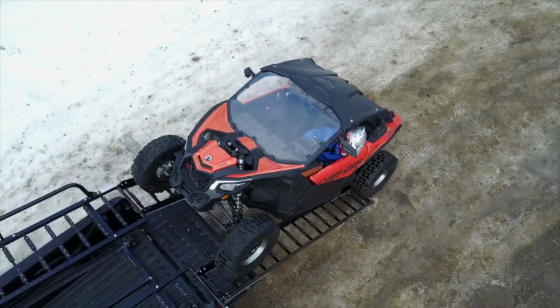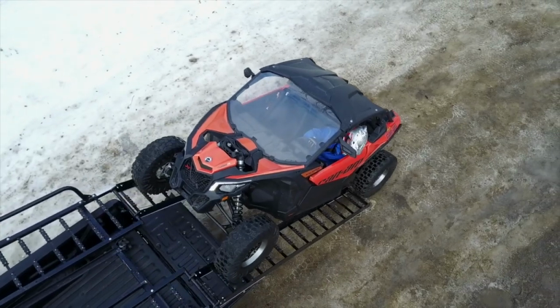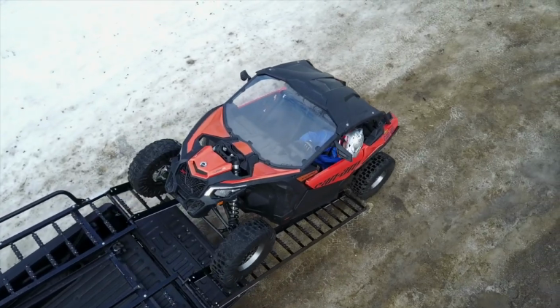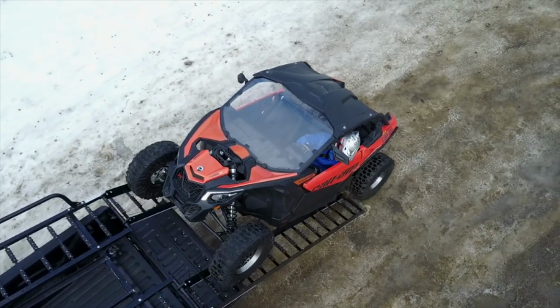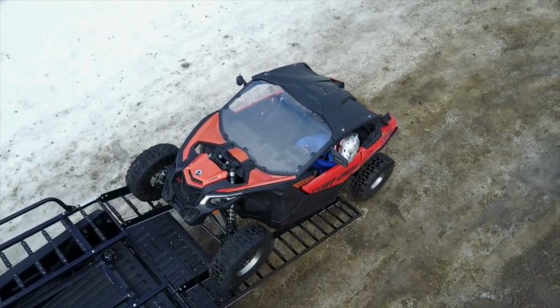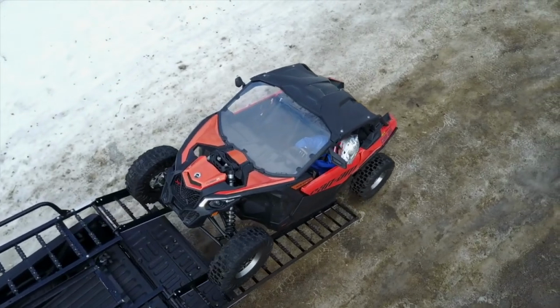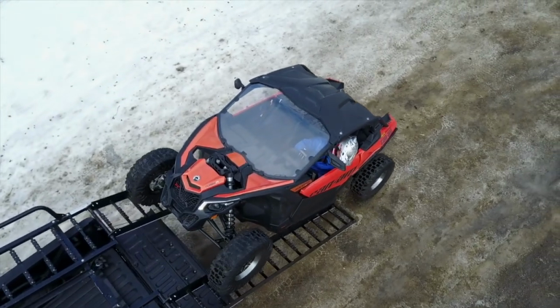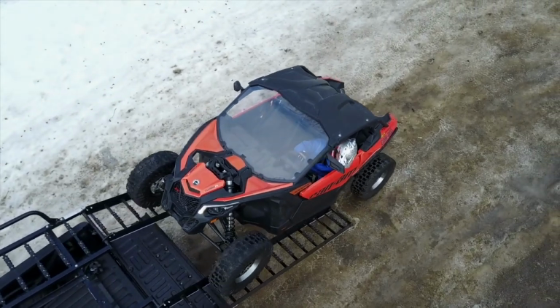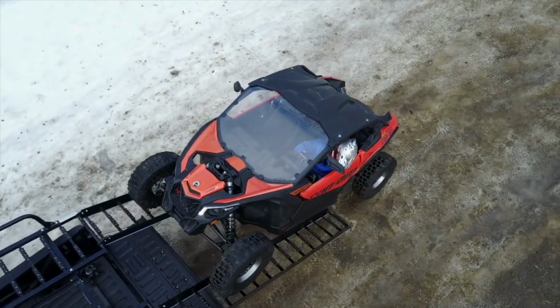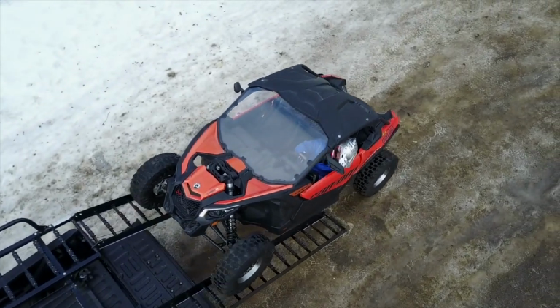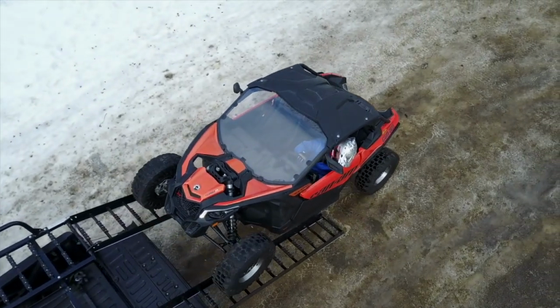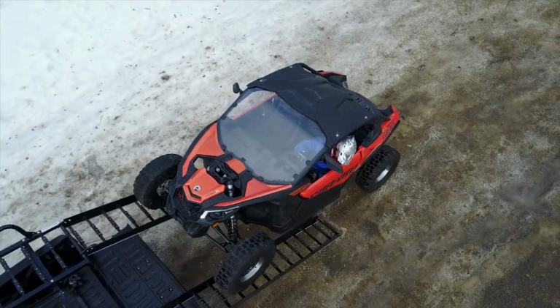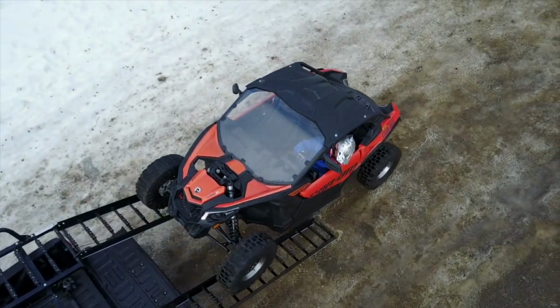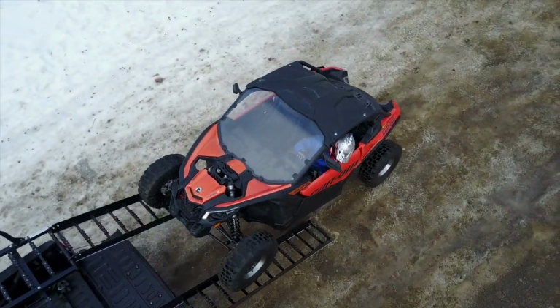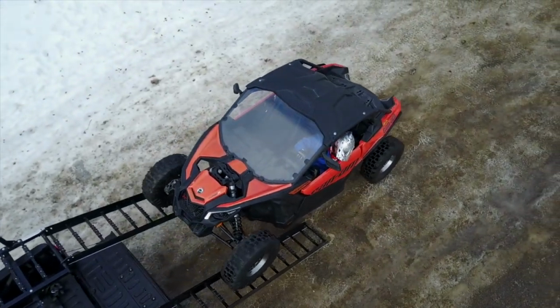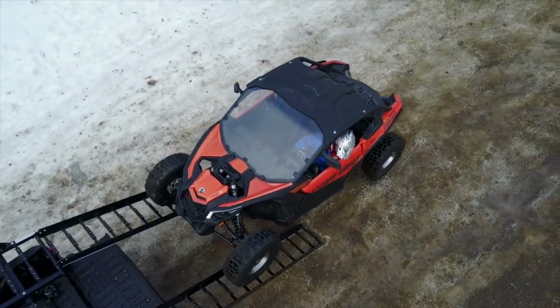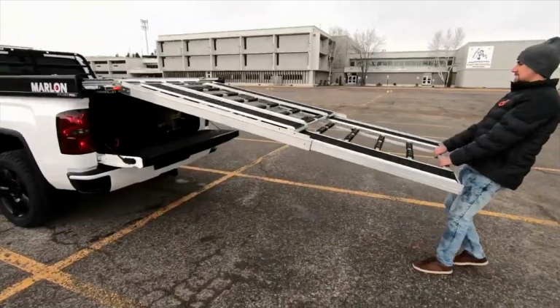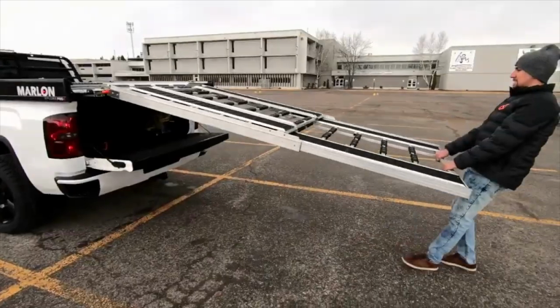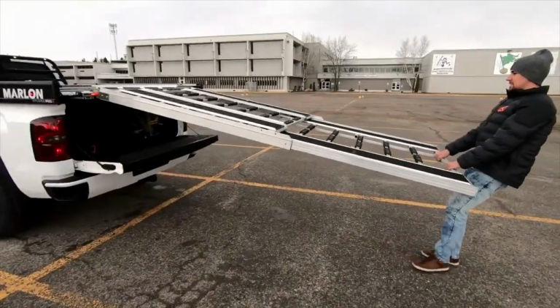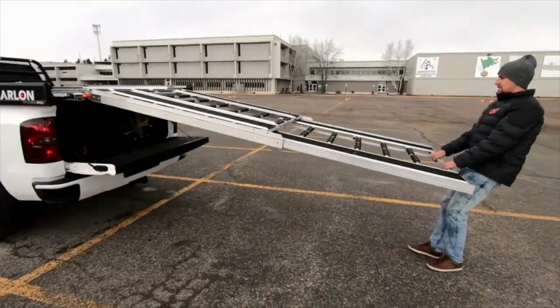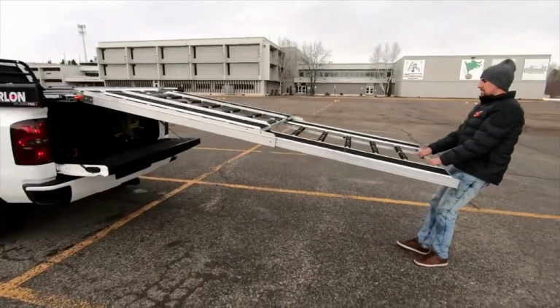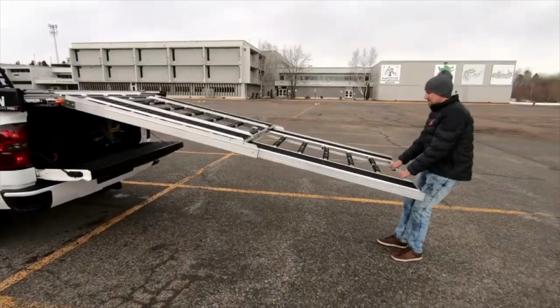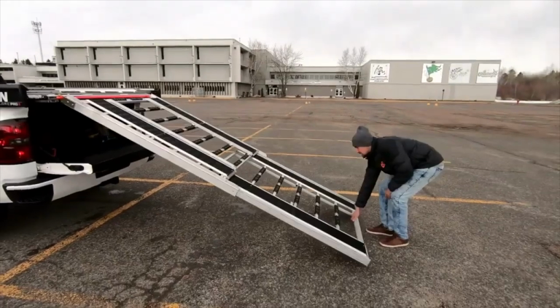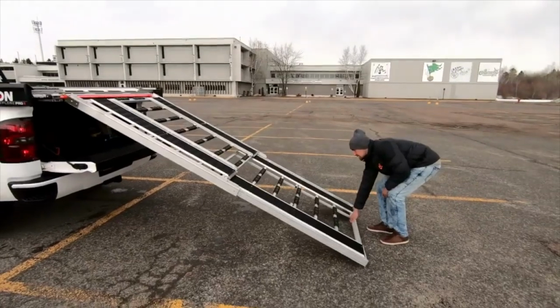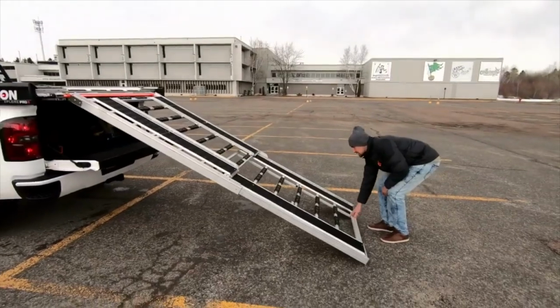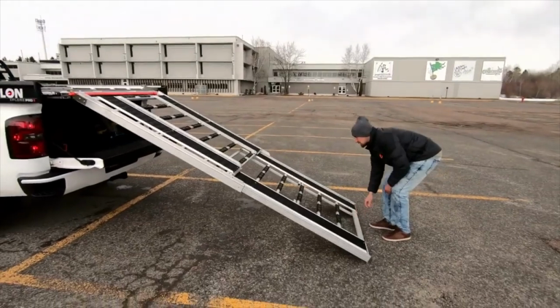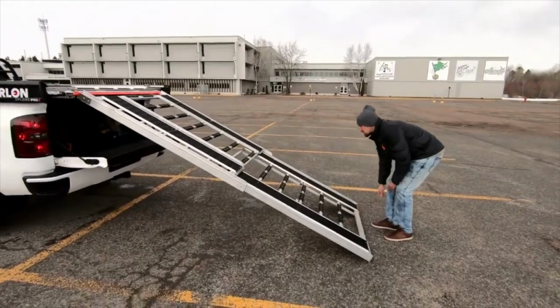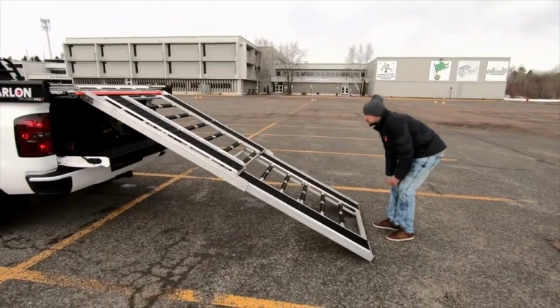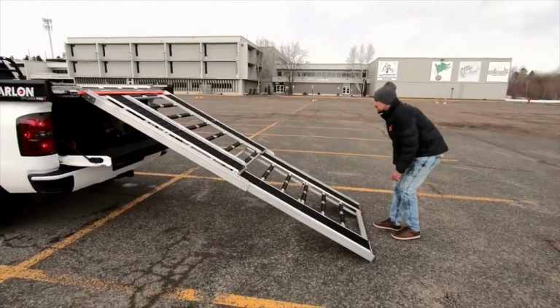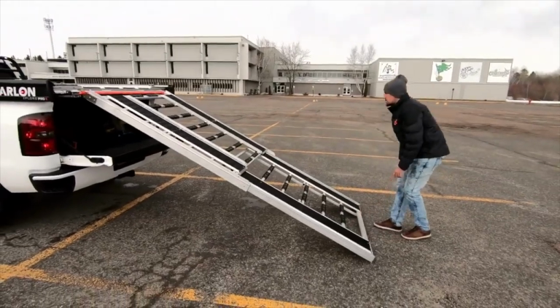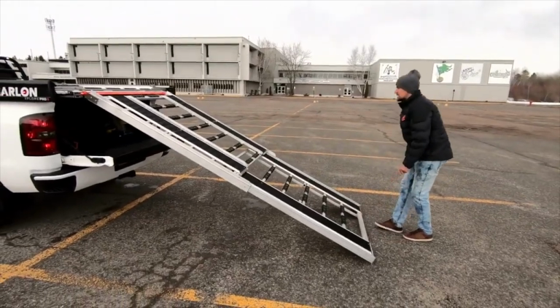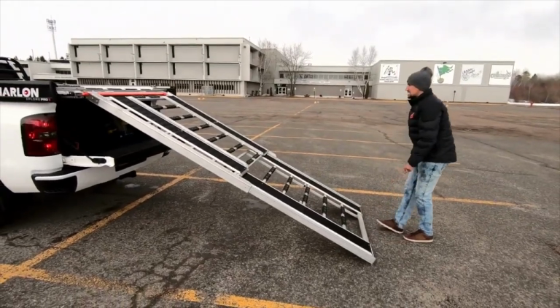Sure, it's a bit pricey at around $4,000, but can you really put a price on the freedom to explore?